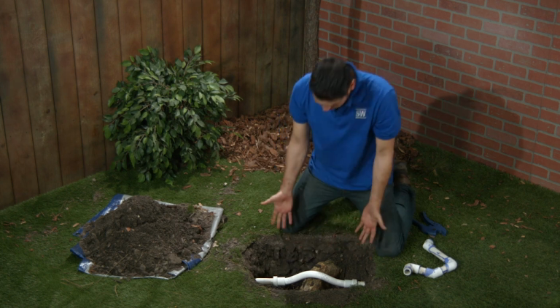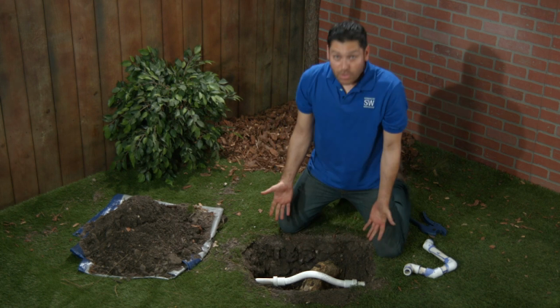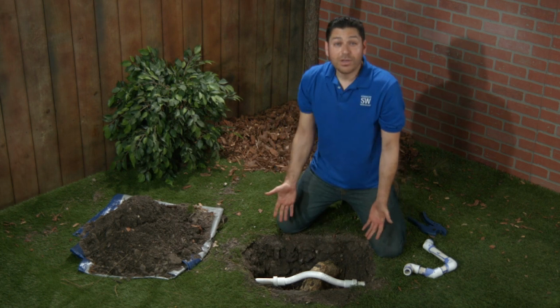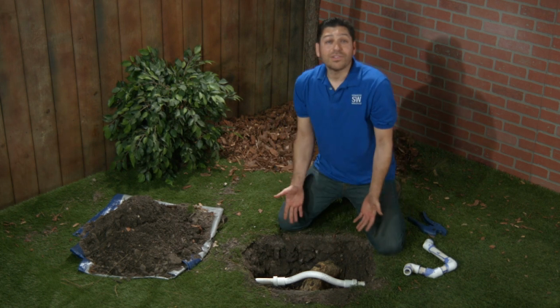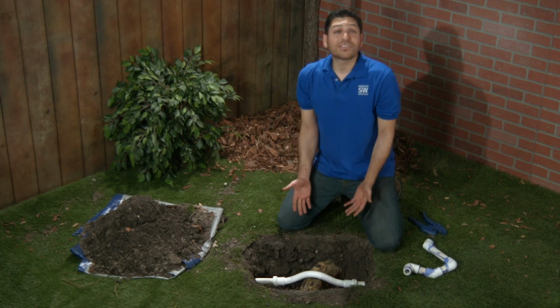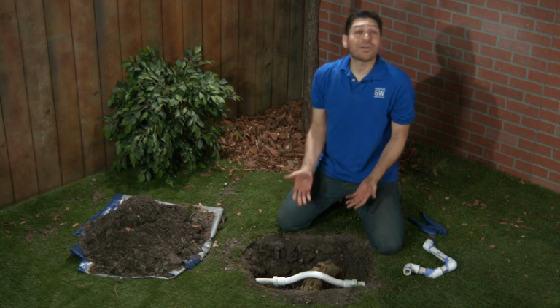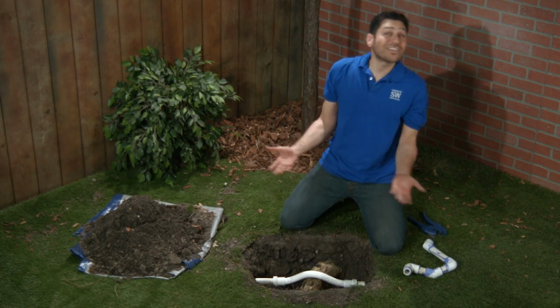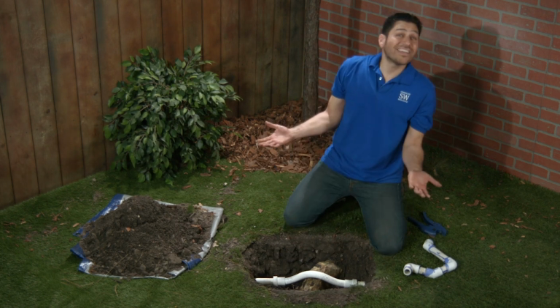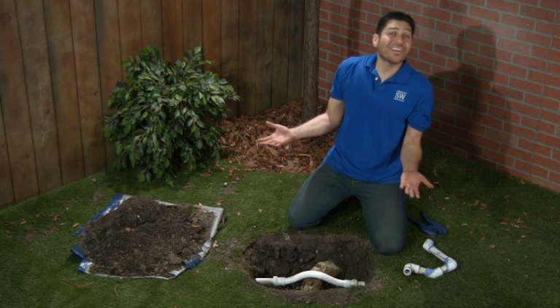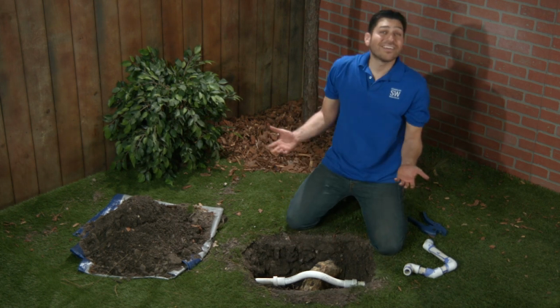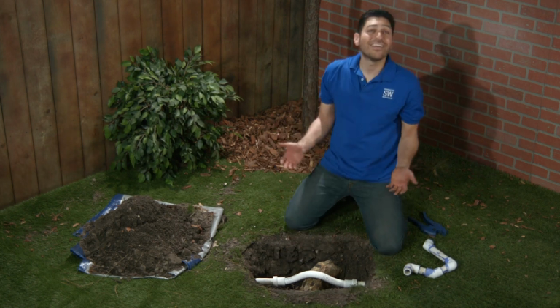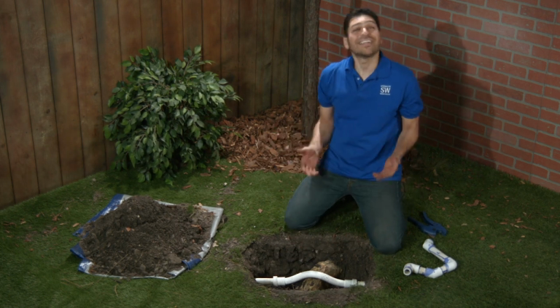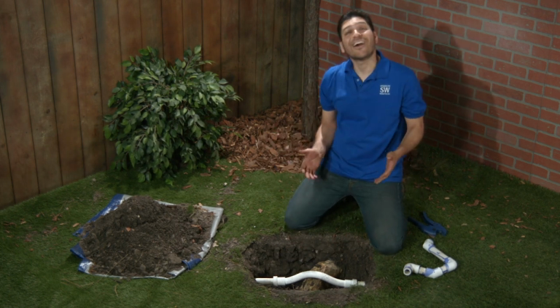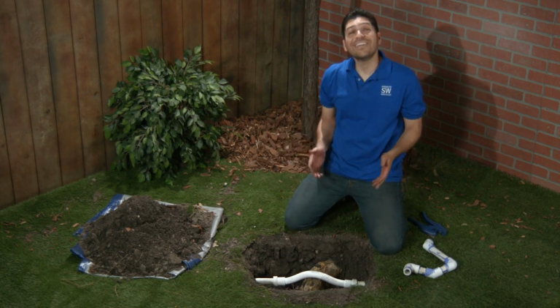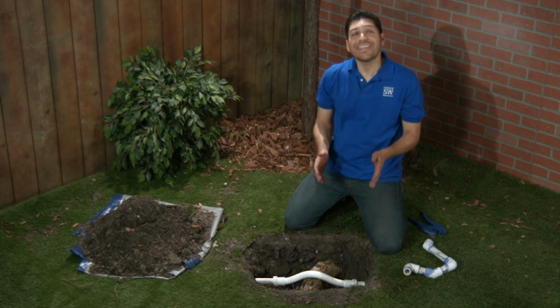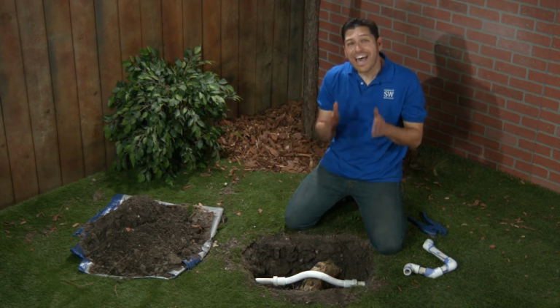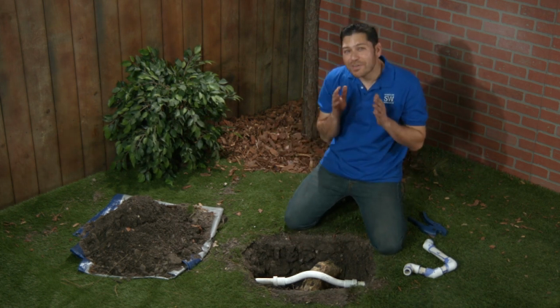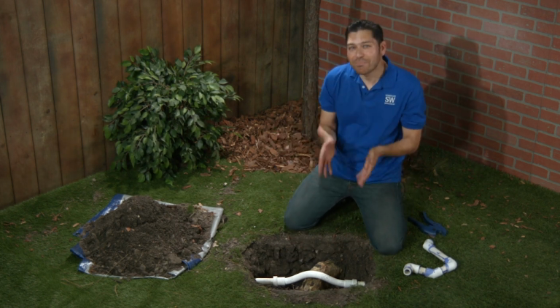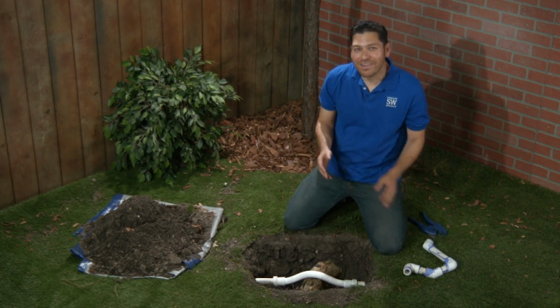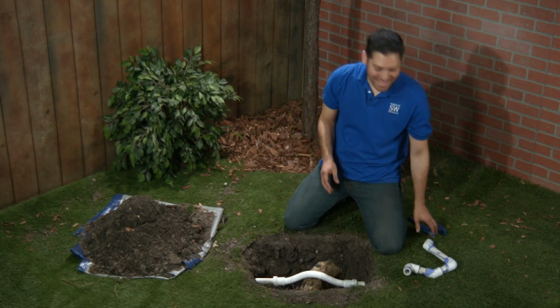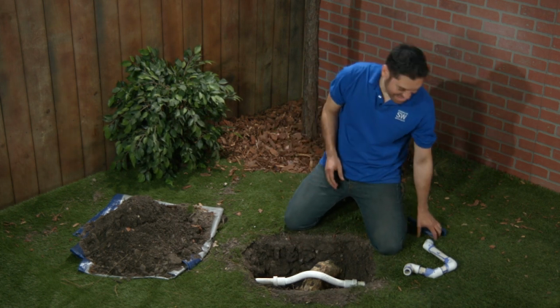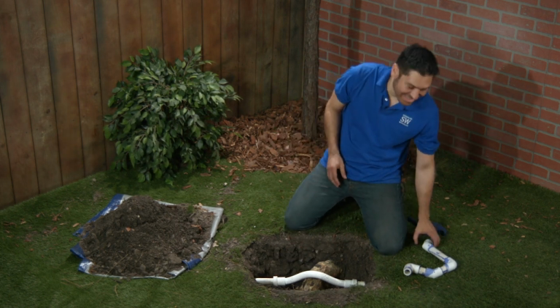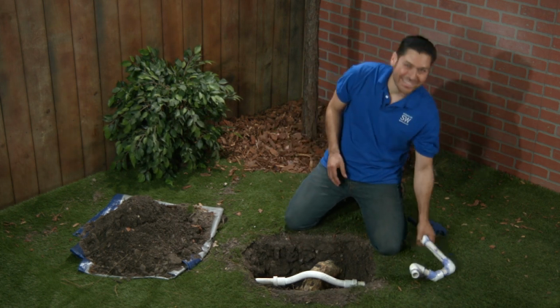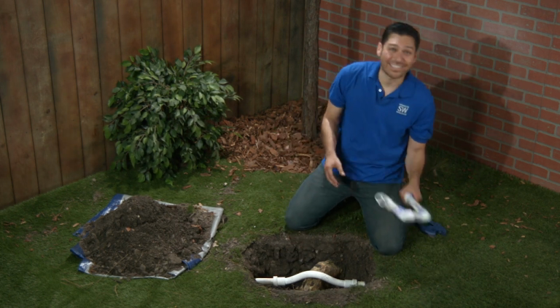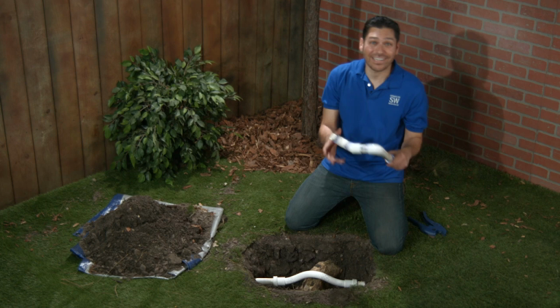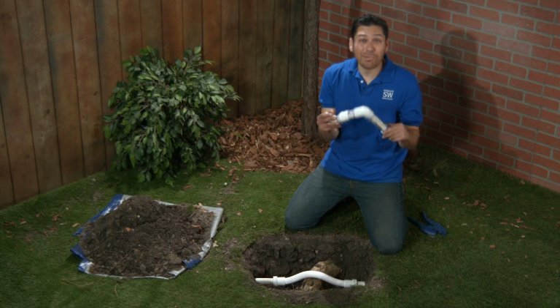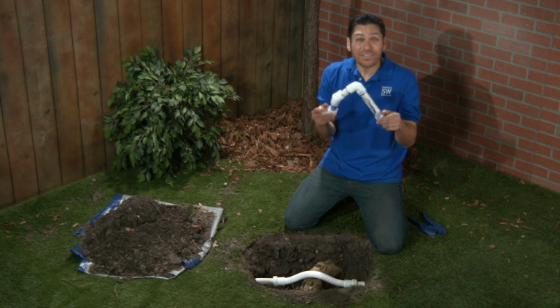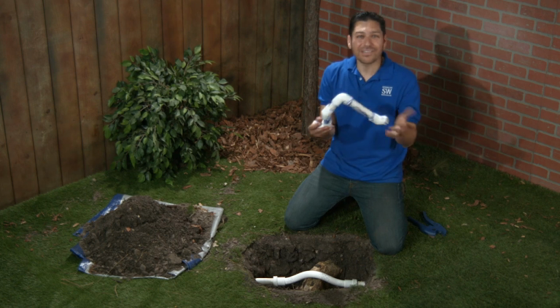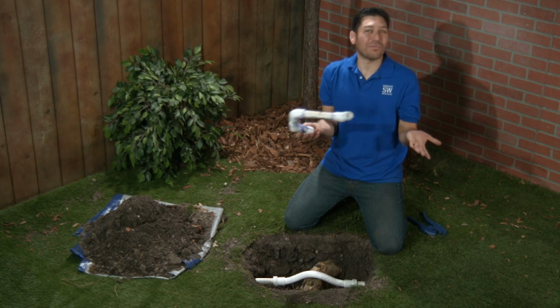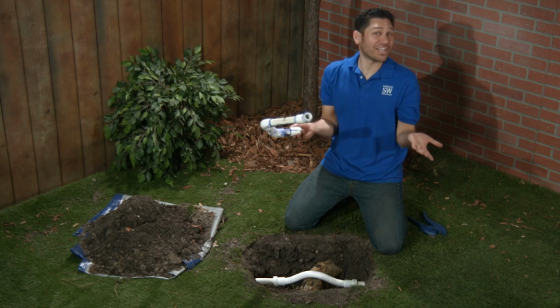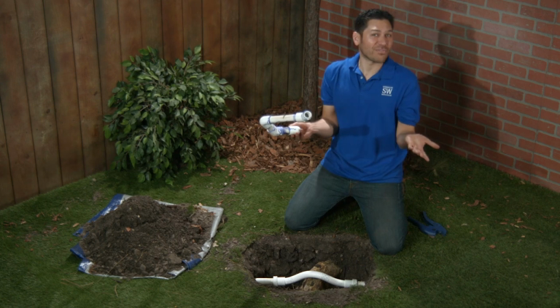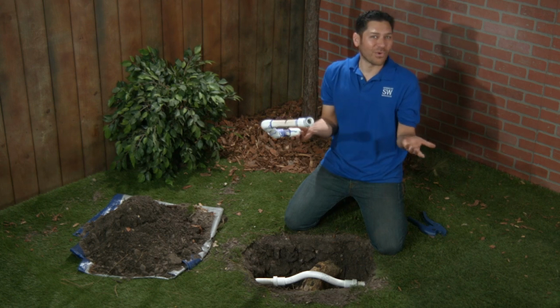Looks like we're done here. Isn't that much better than this gobbledygook that was there before?